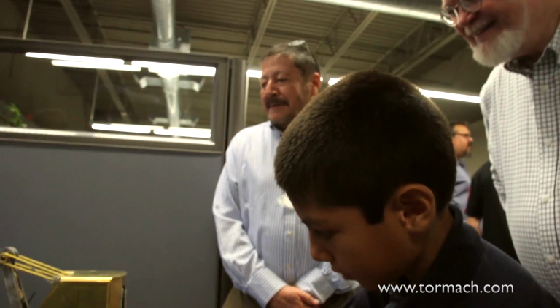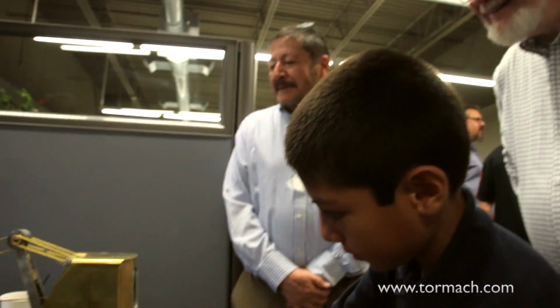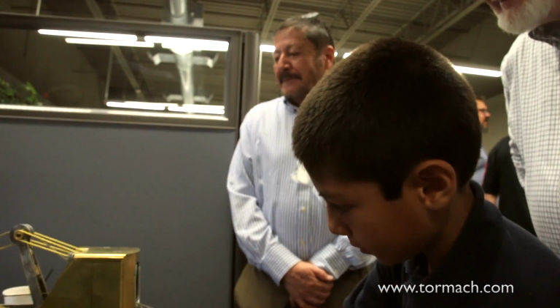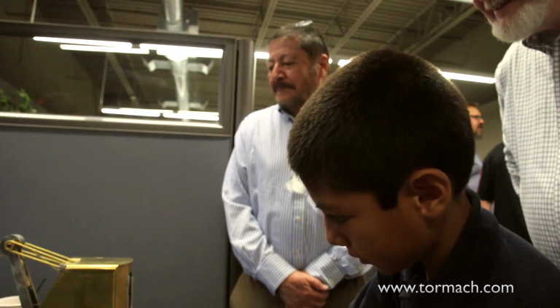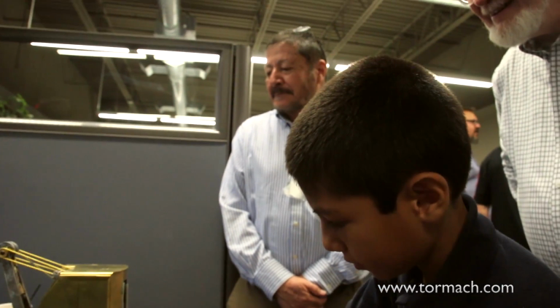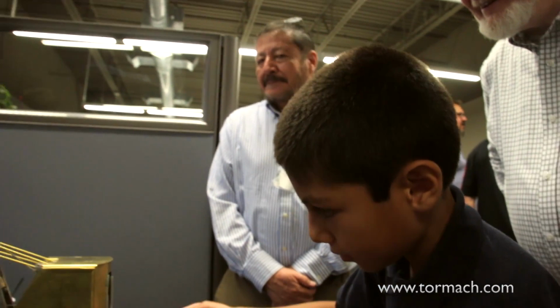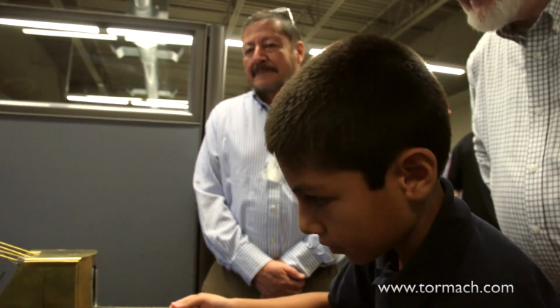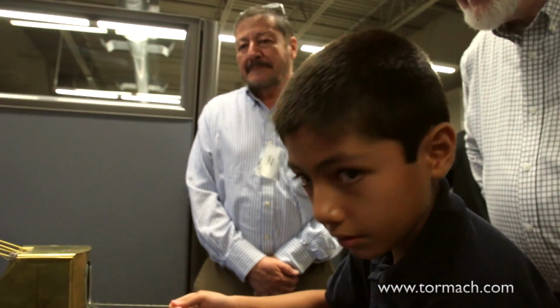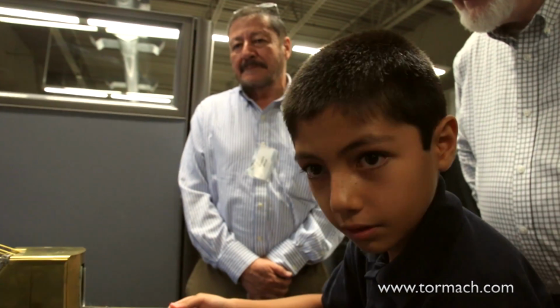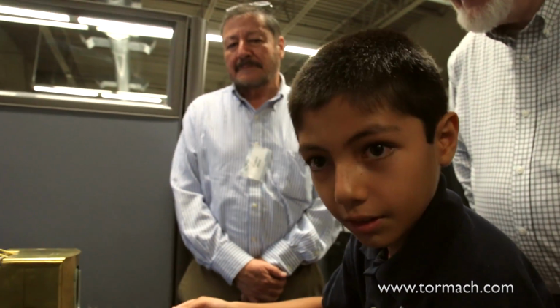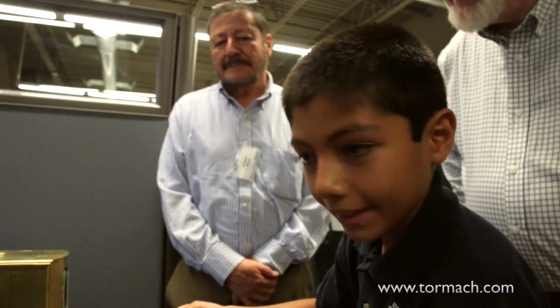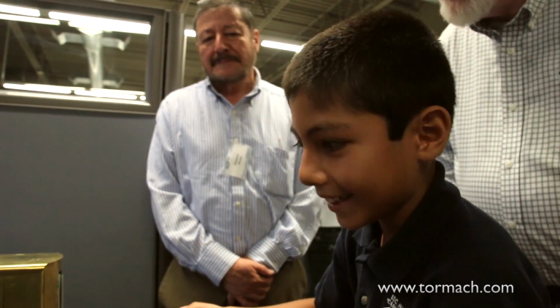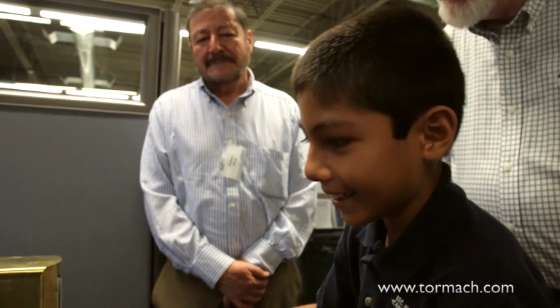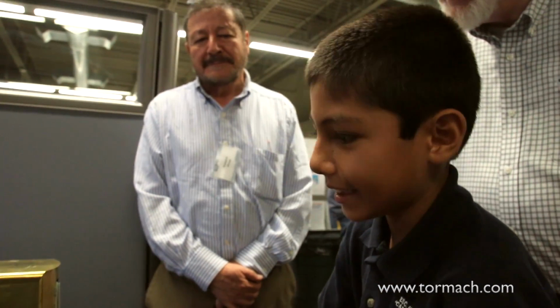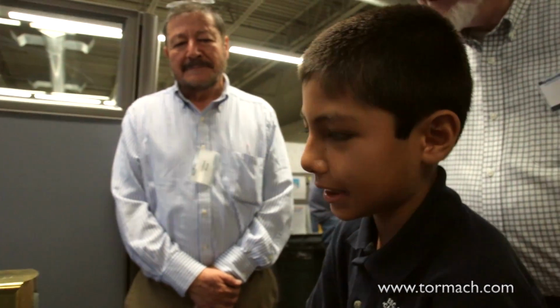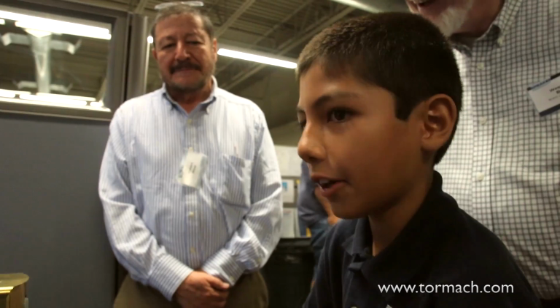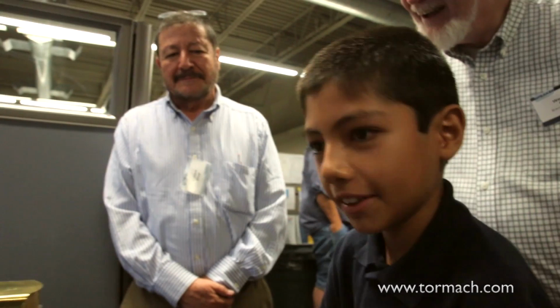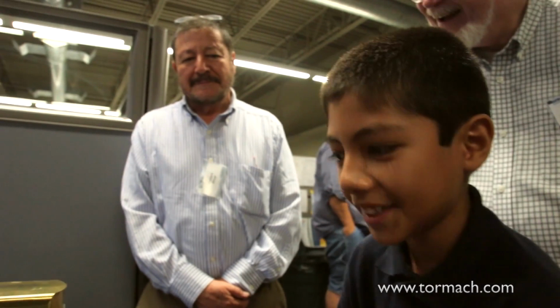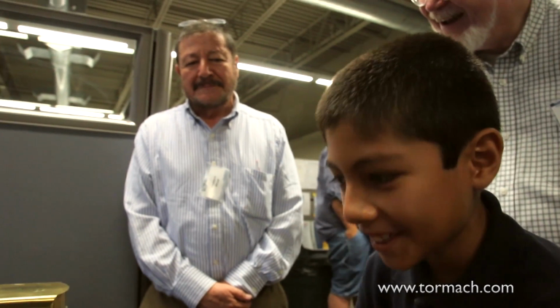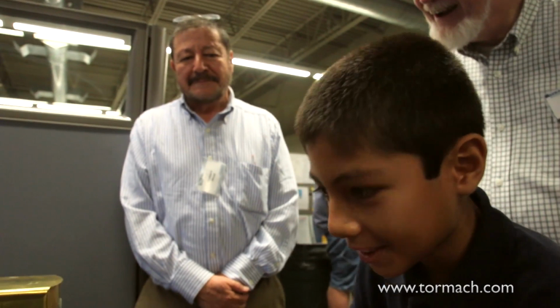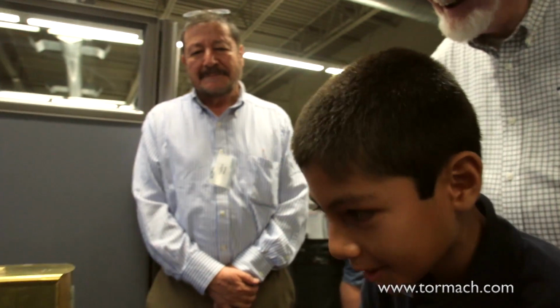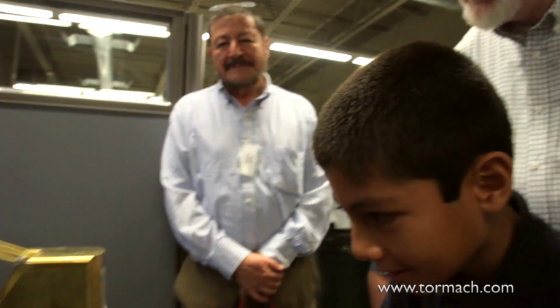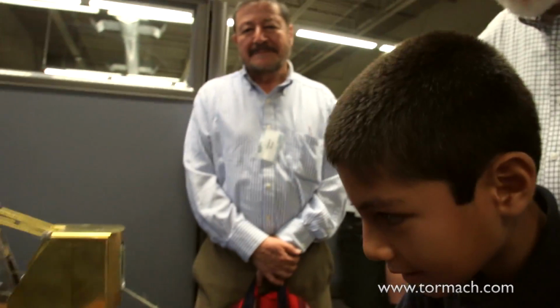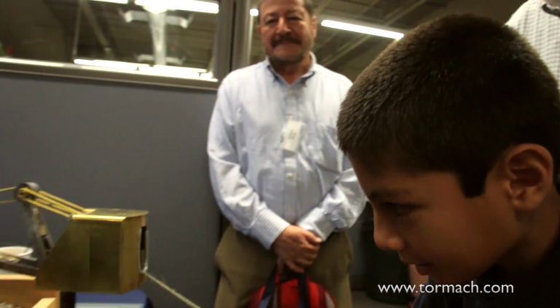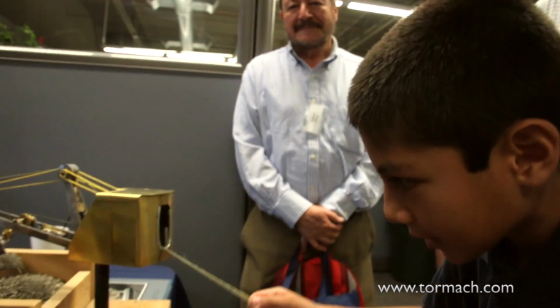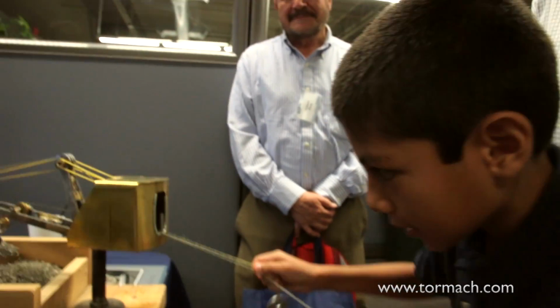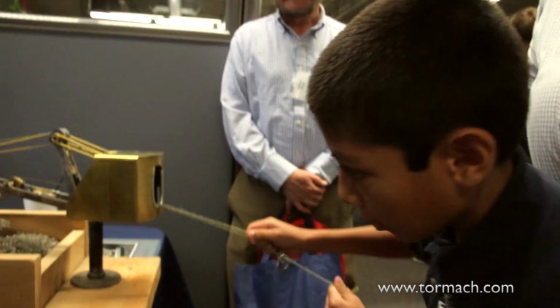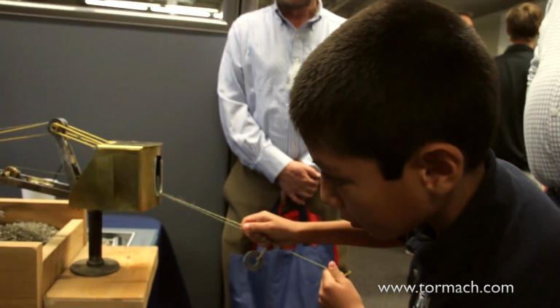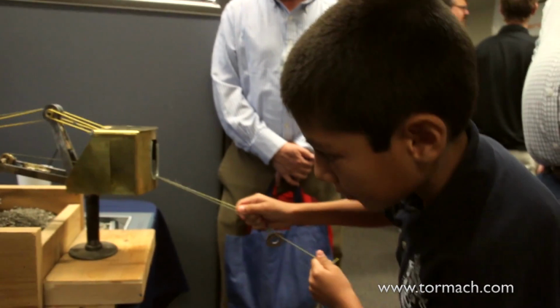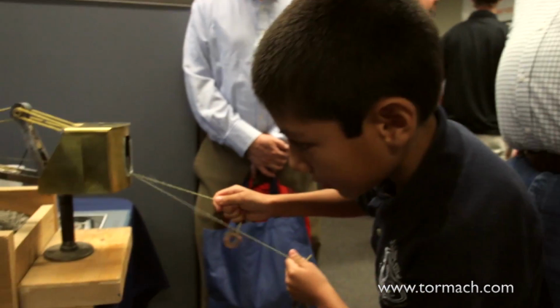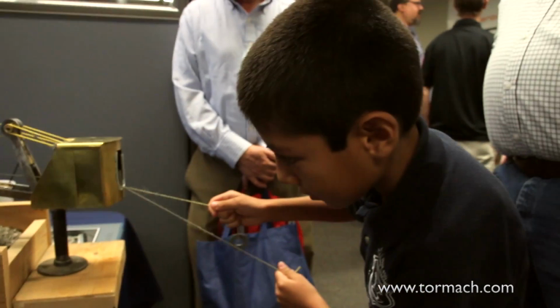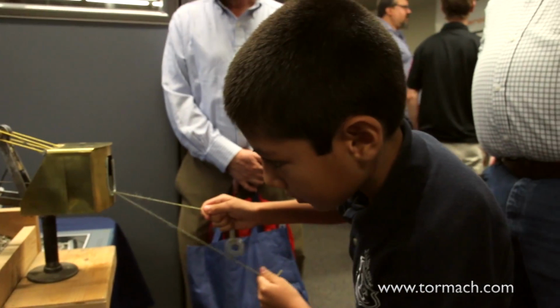So, what do you want to be when you grow up? A scientist. Awesome. There you go. Good to hear.